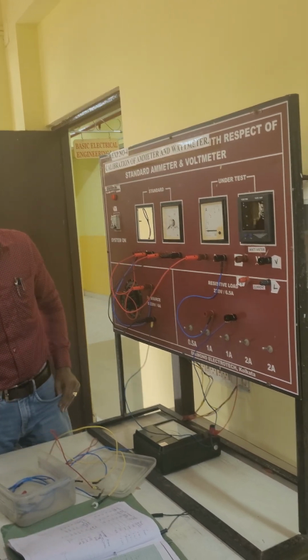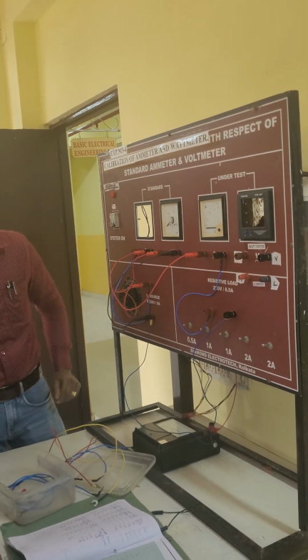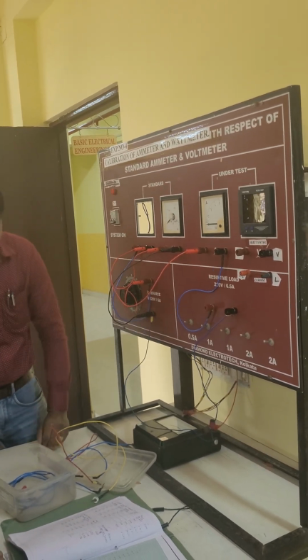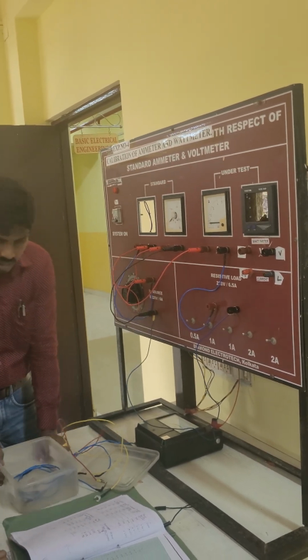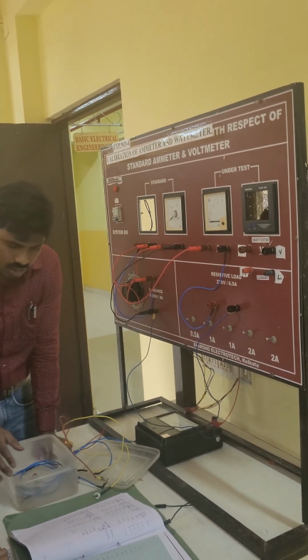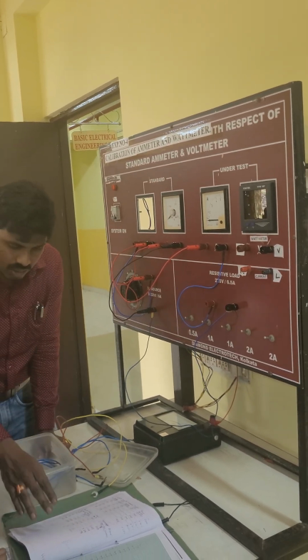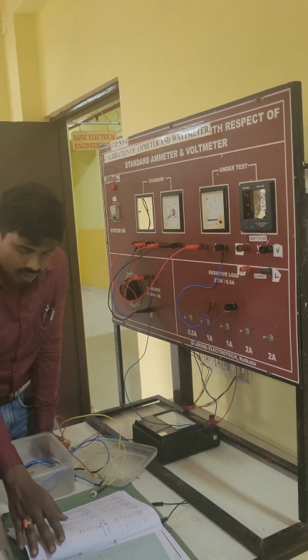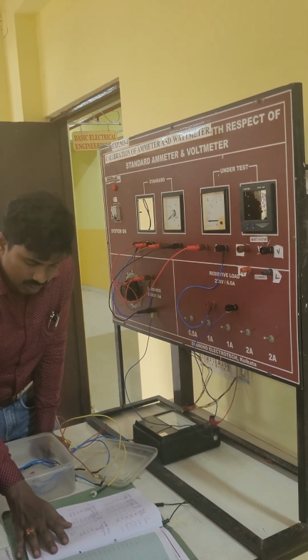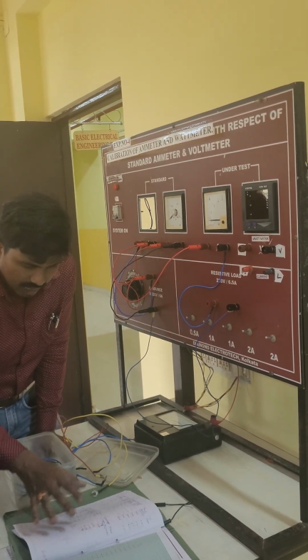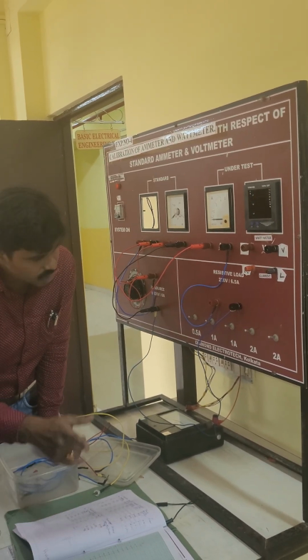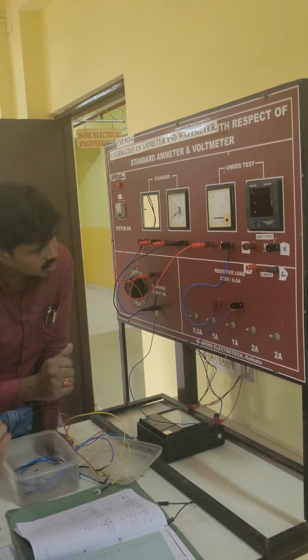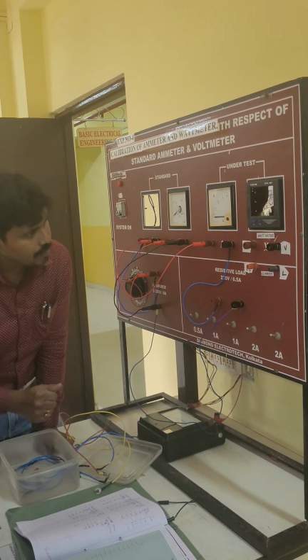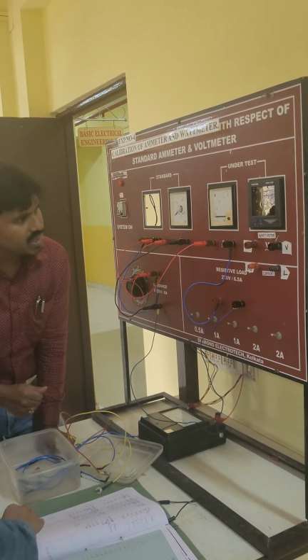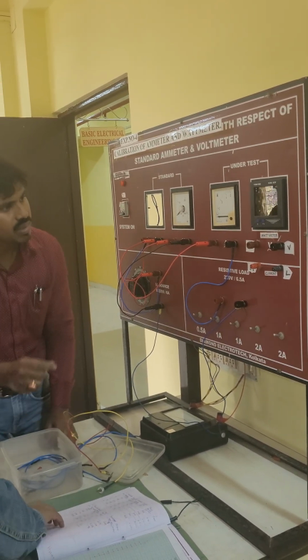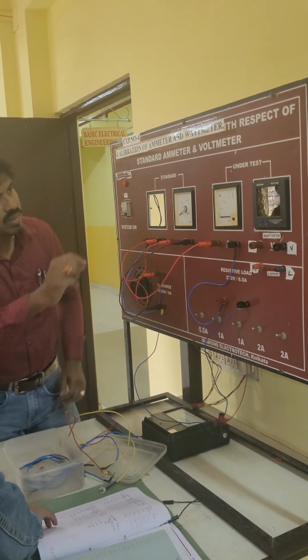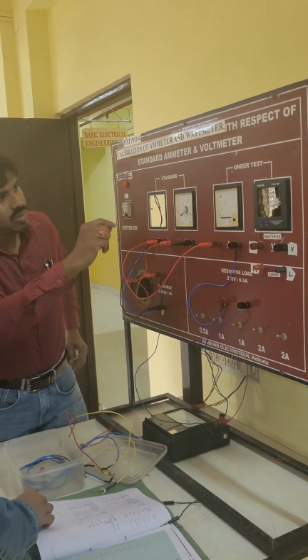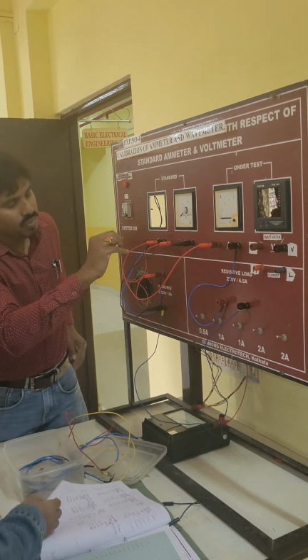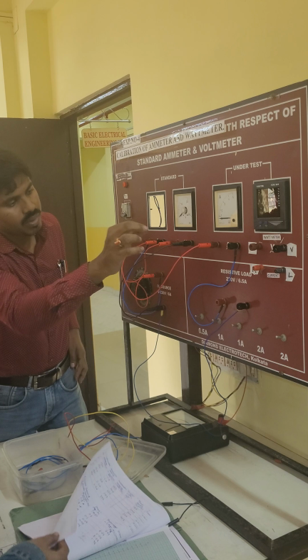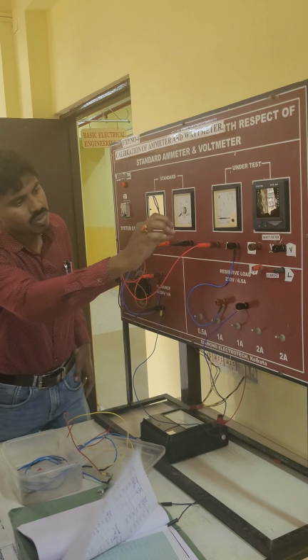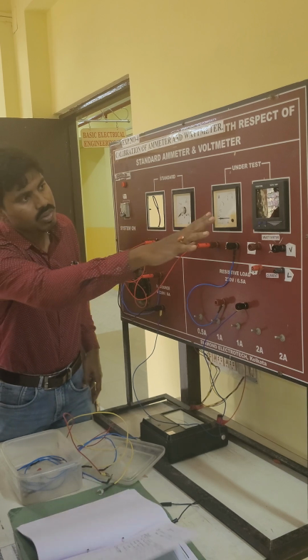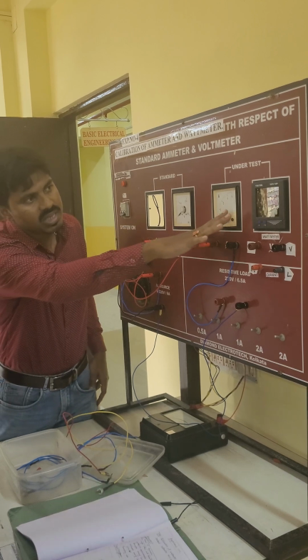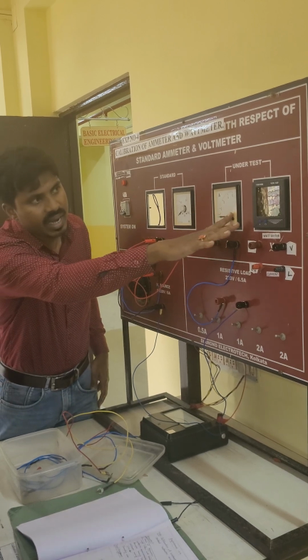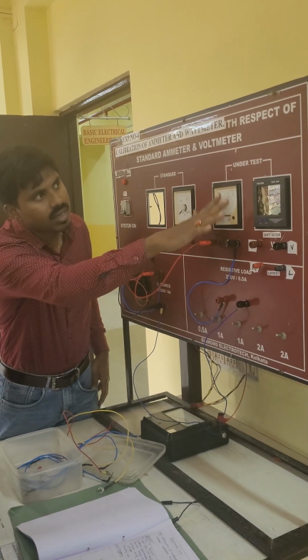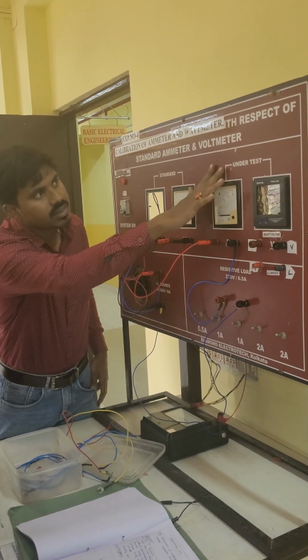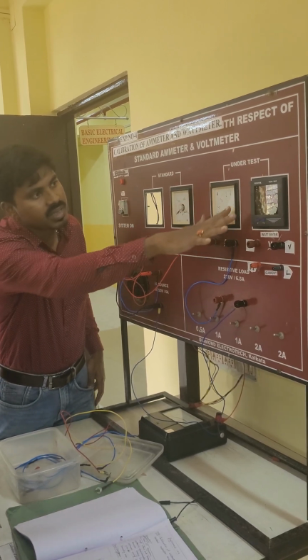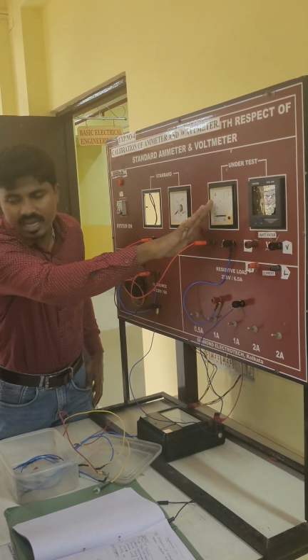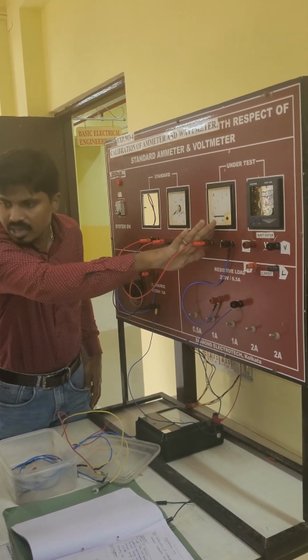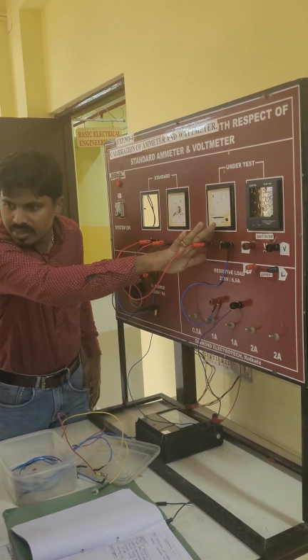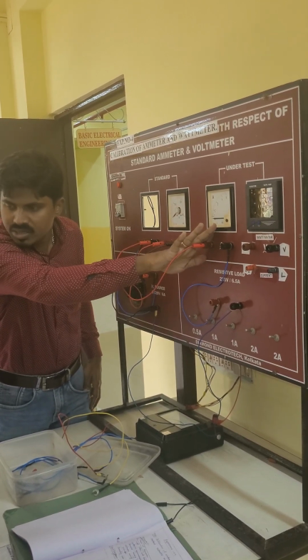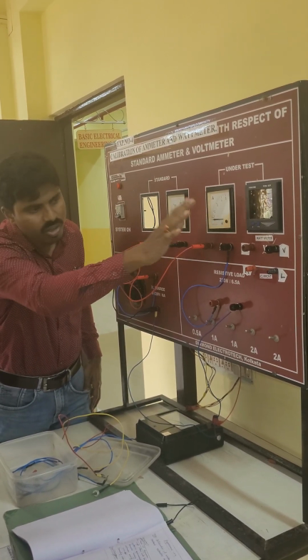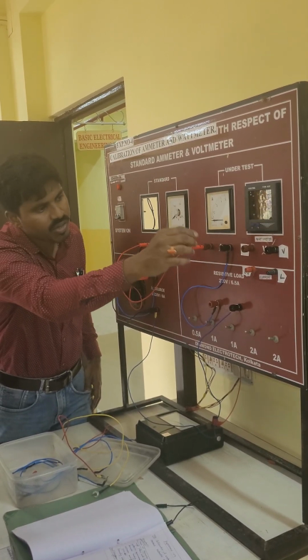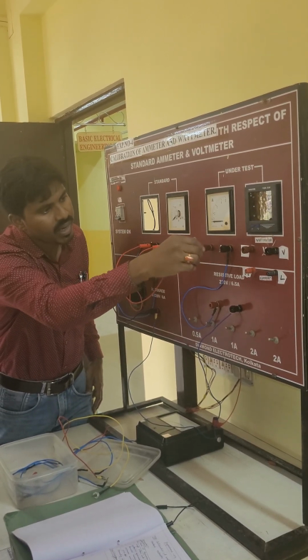It's for the calibration of the ammeter. Now, before the test, the candidate is not required.